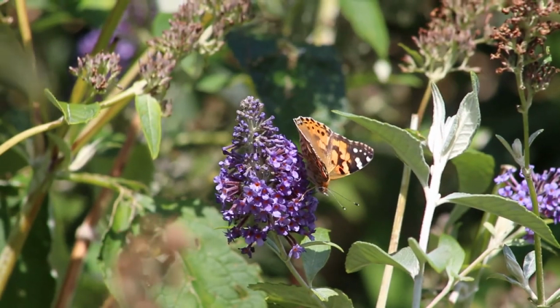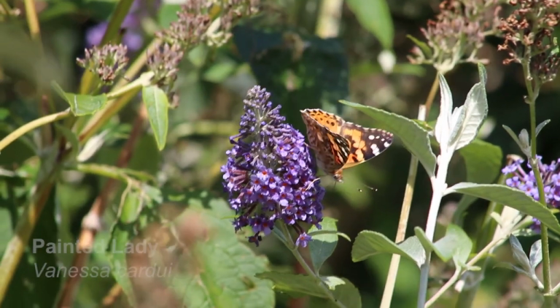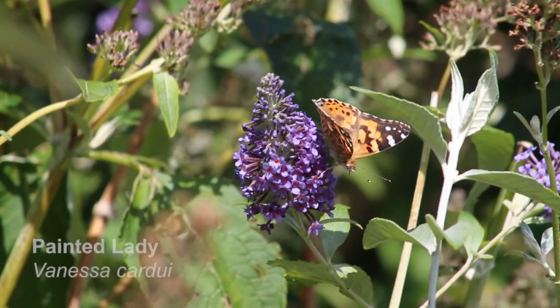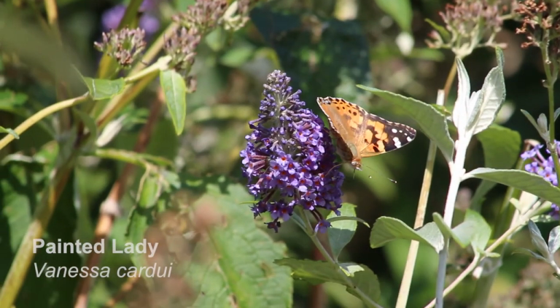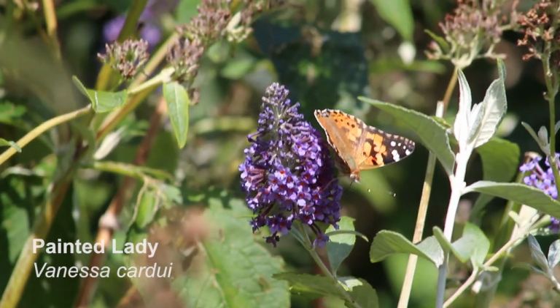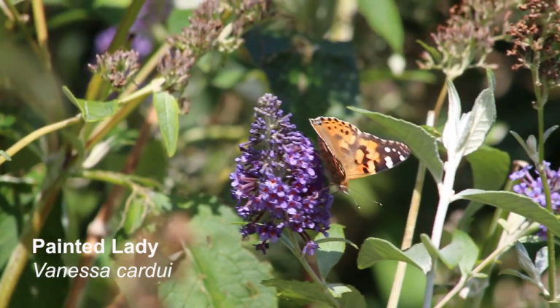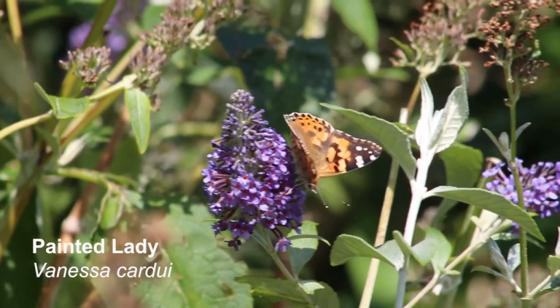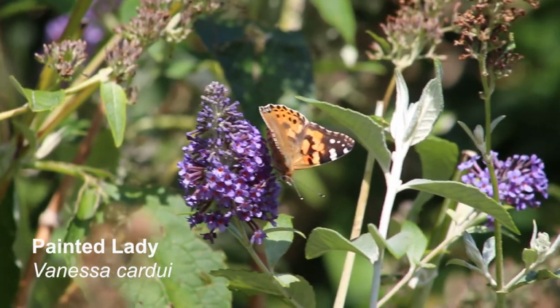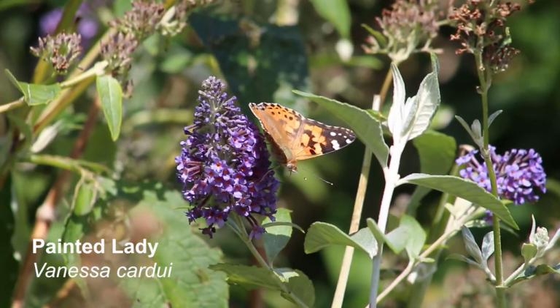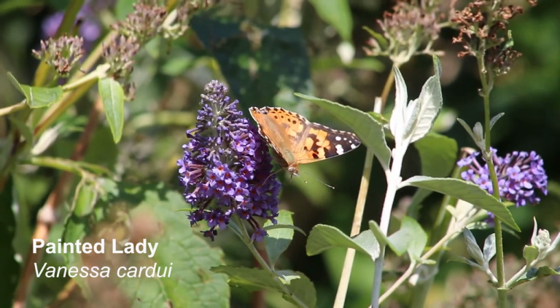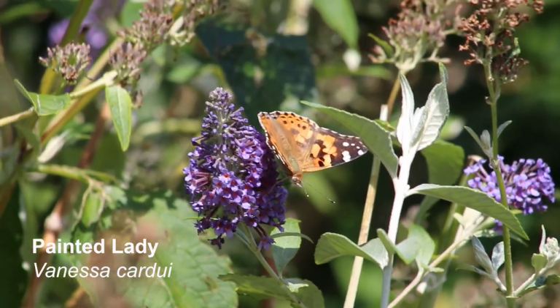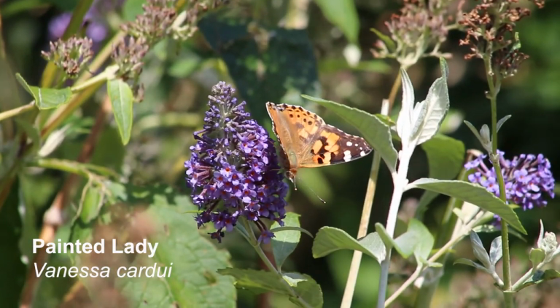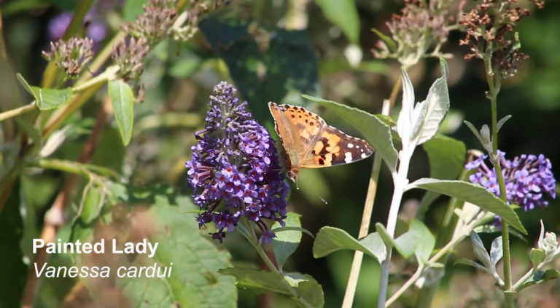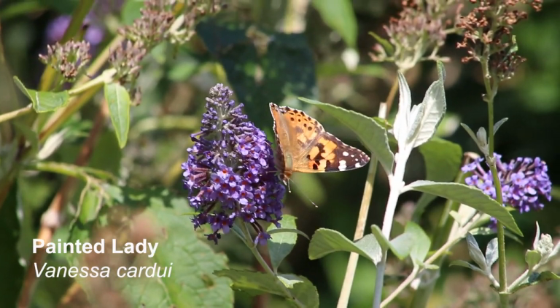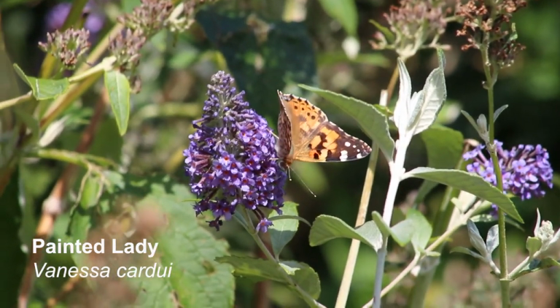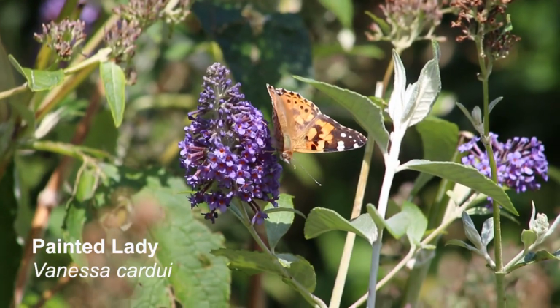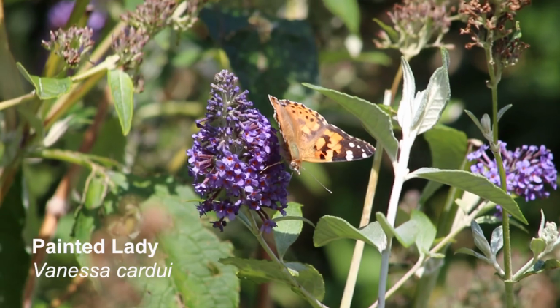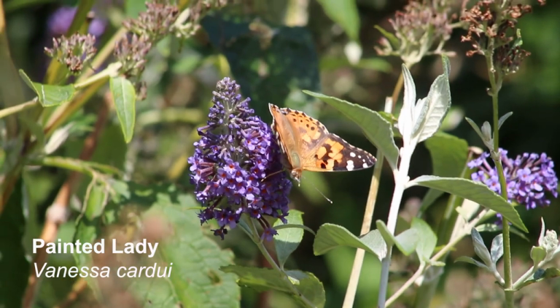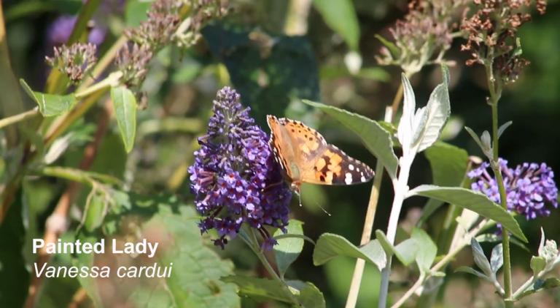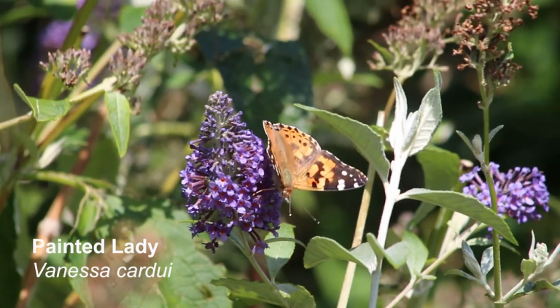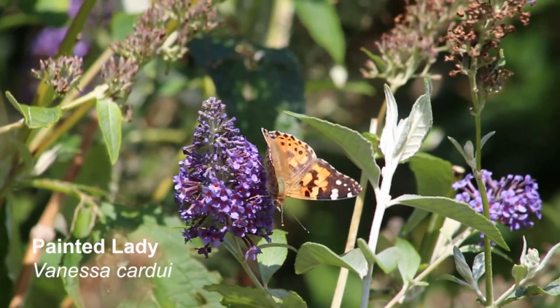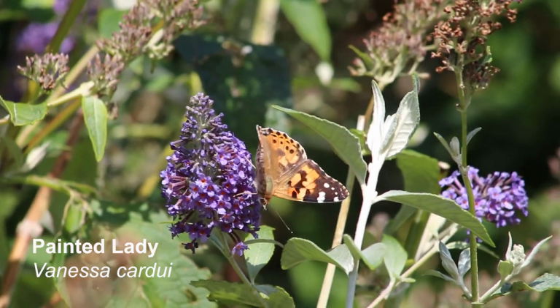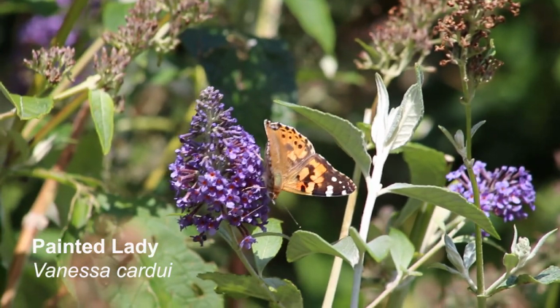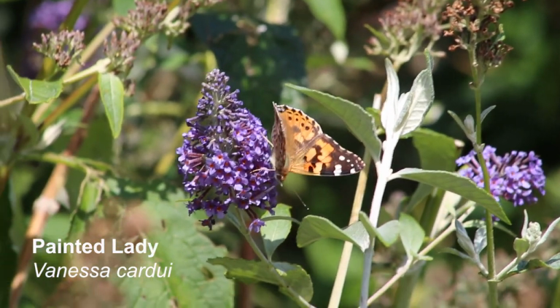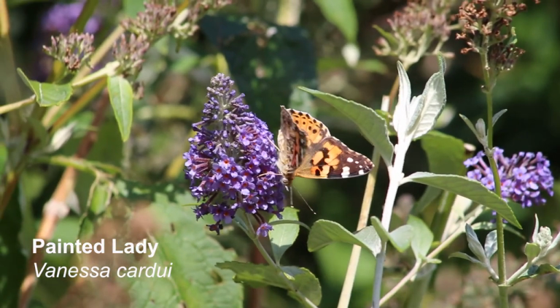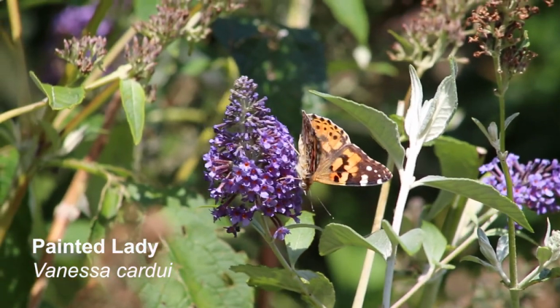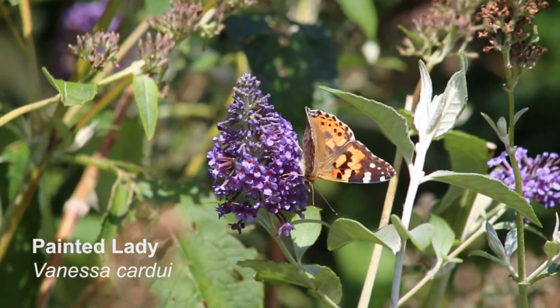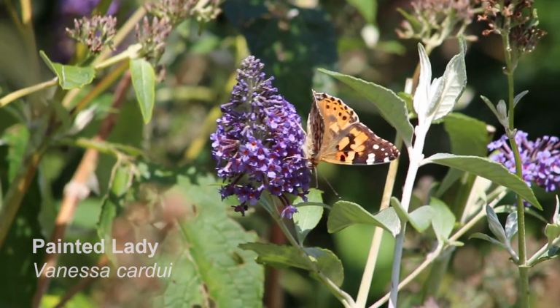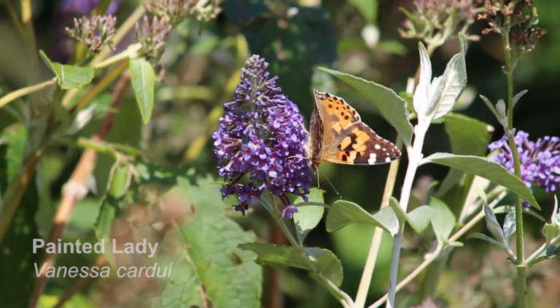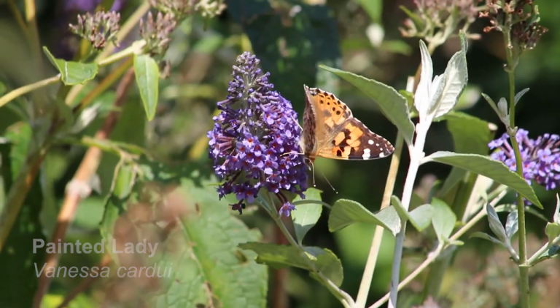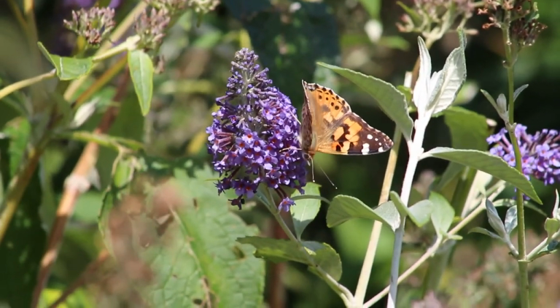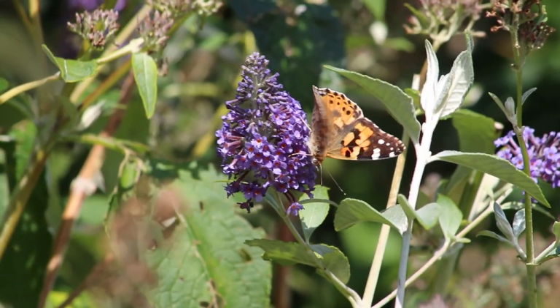This is a painted lady. The painted lady is the most widely distributed butterfly in the world.